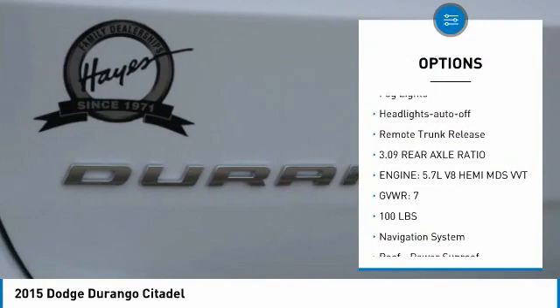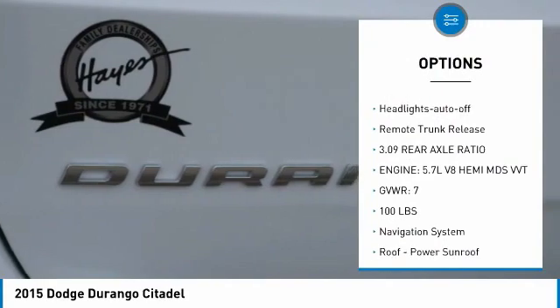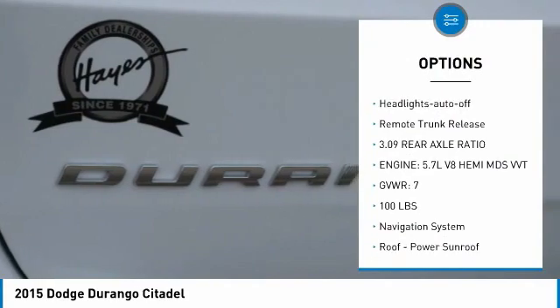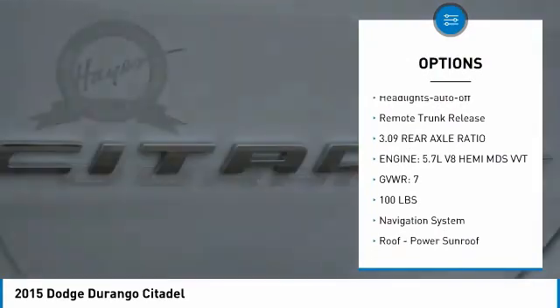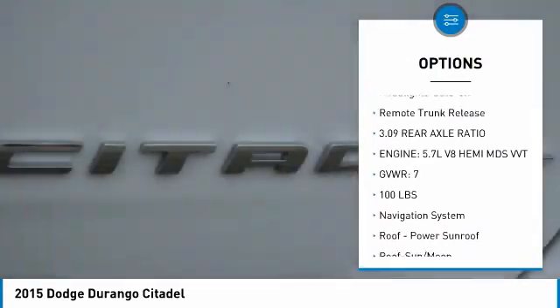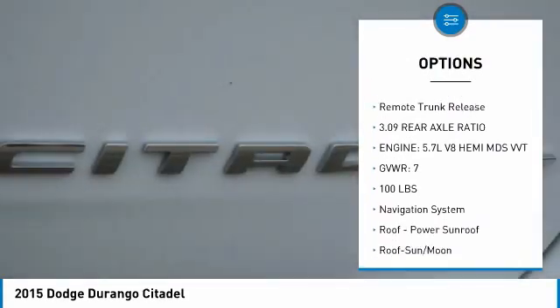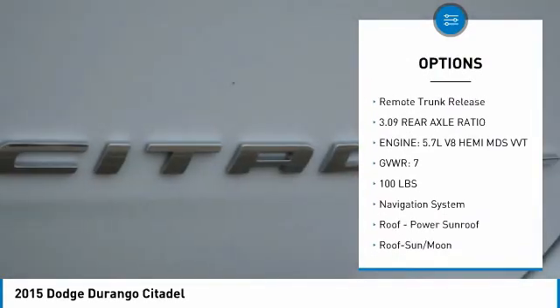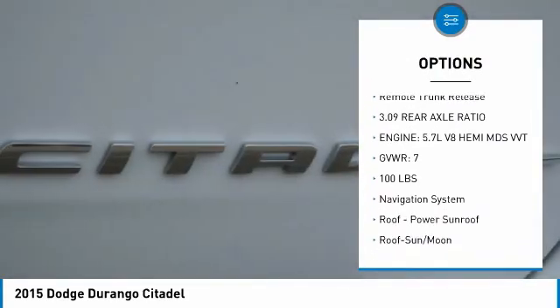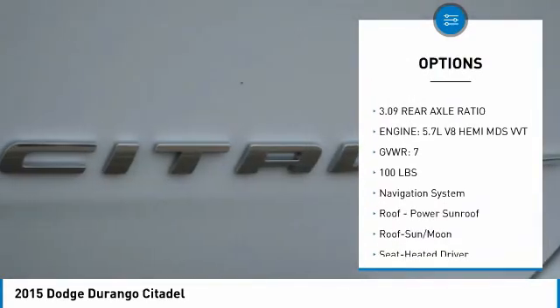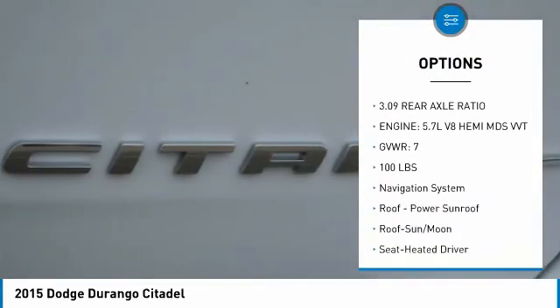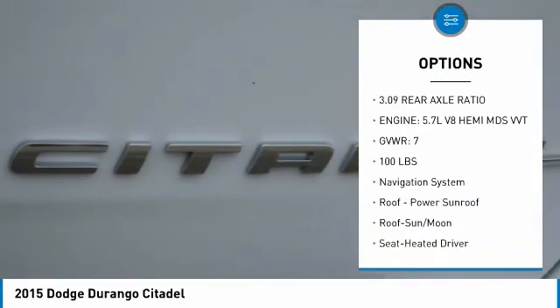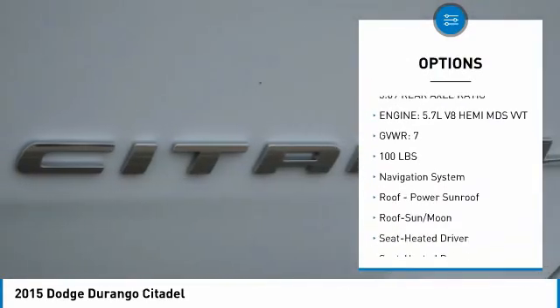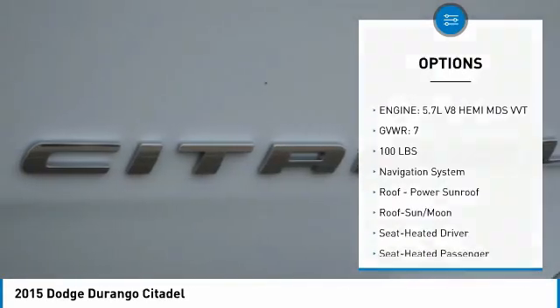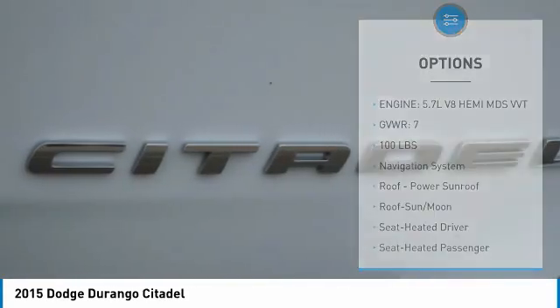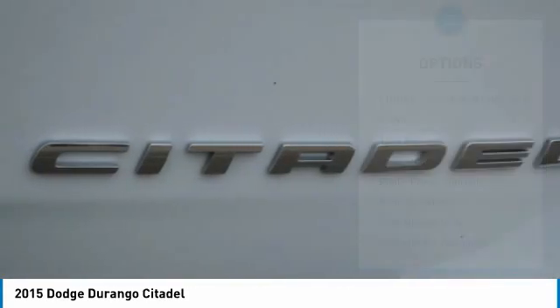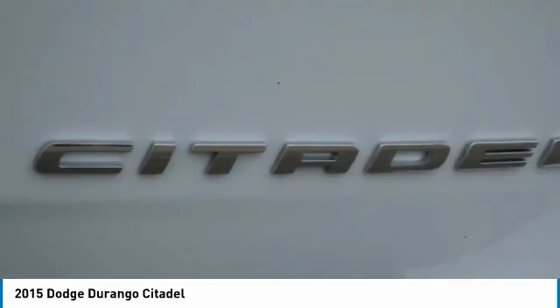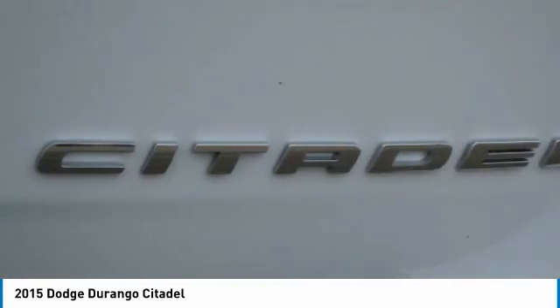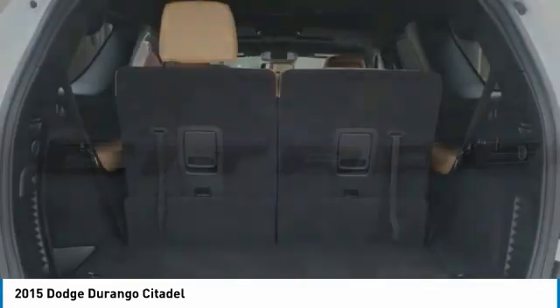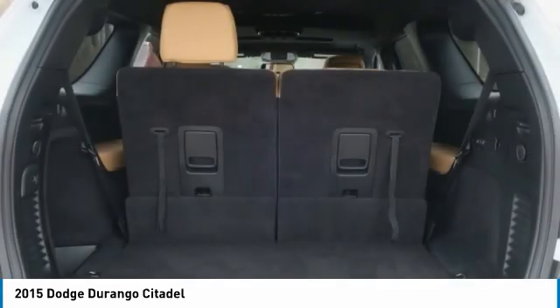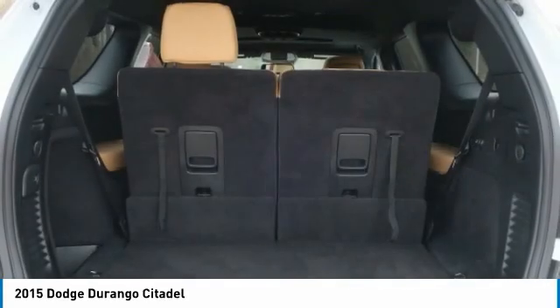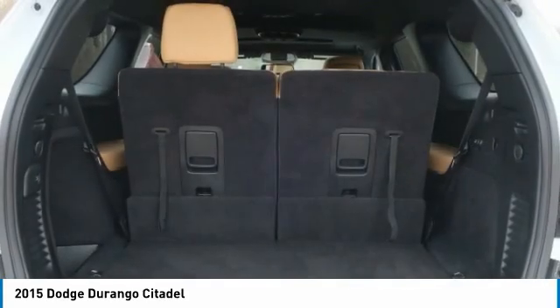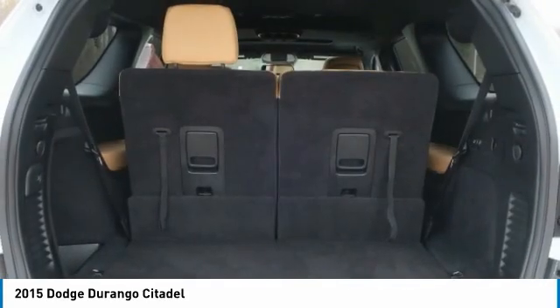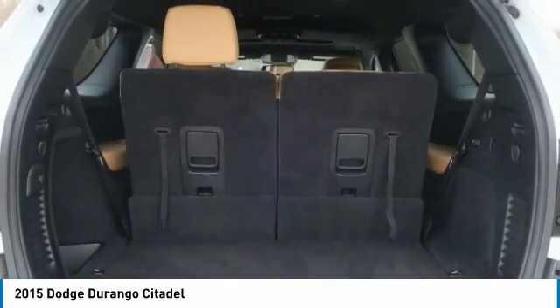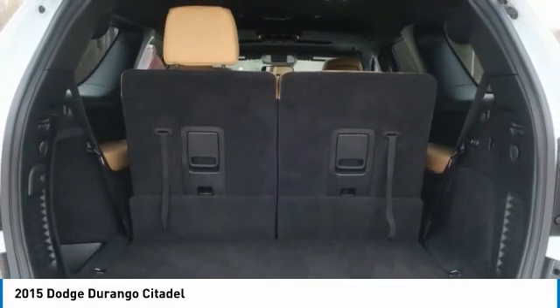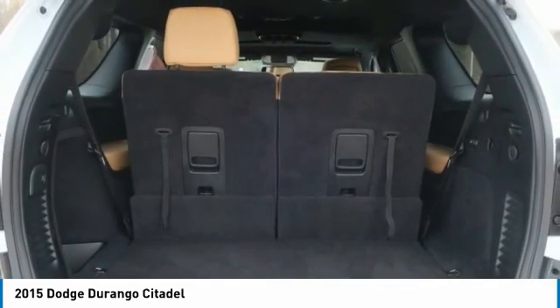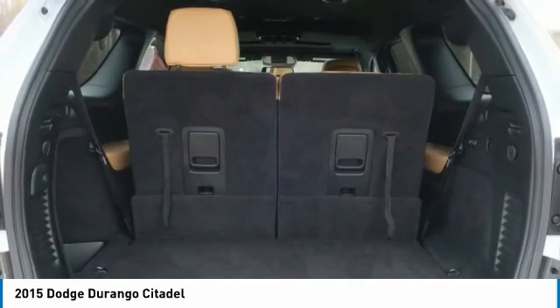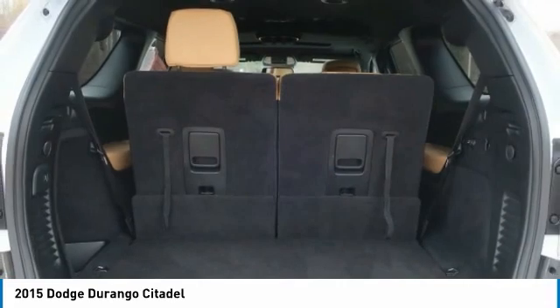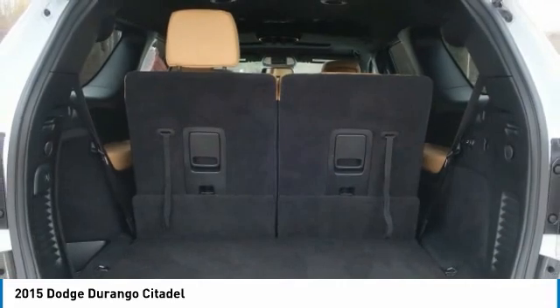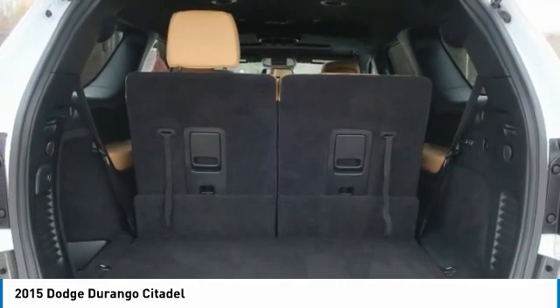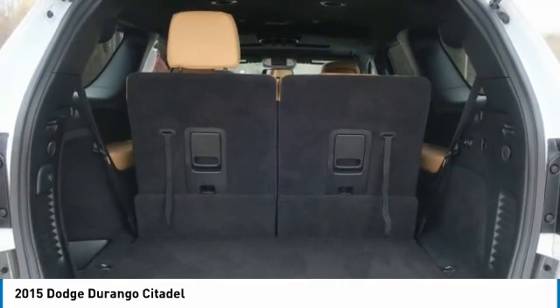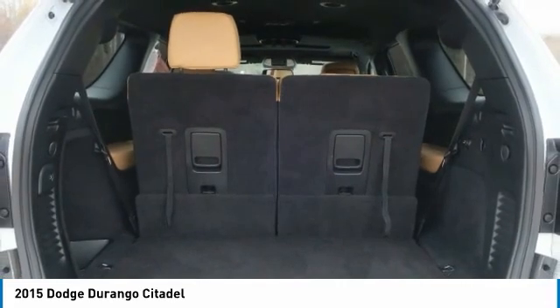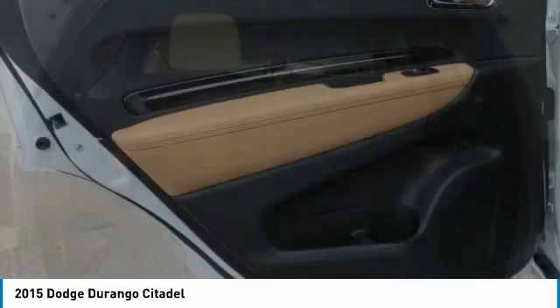Additional options include daytime running lights, remote keyless entry, fog lights, headlights auto-off, and remote trunk release.